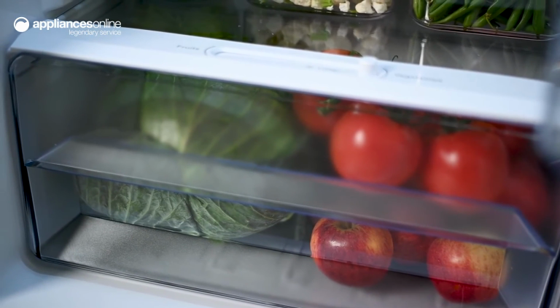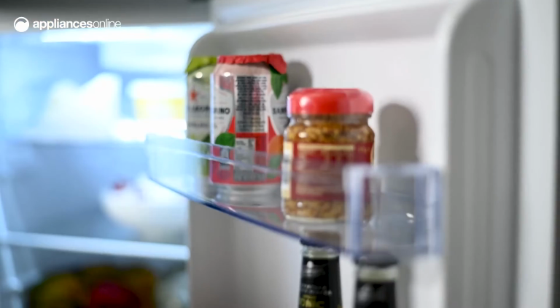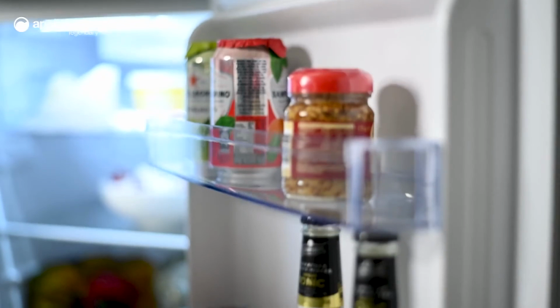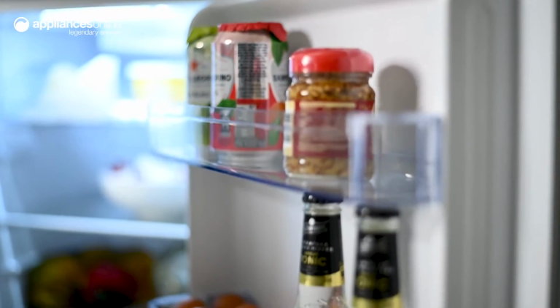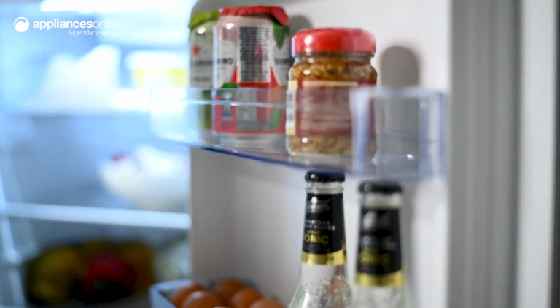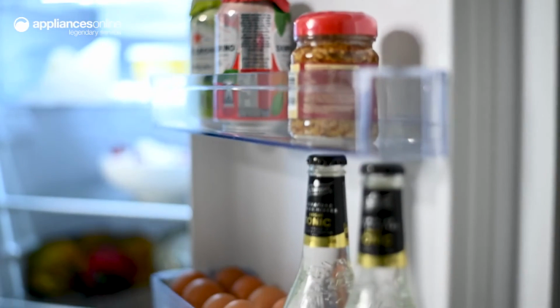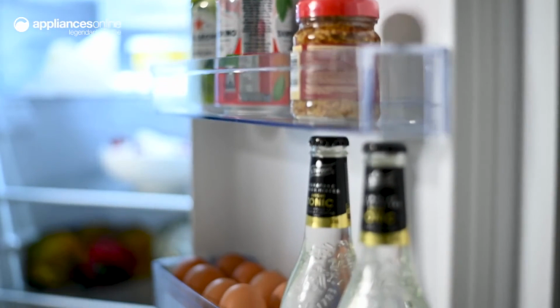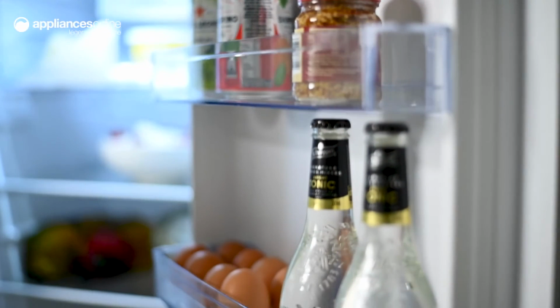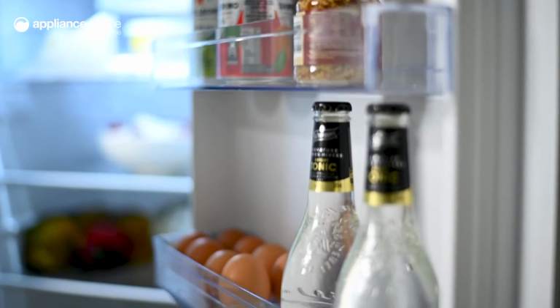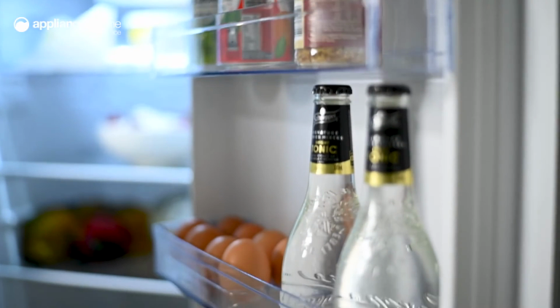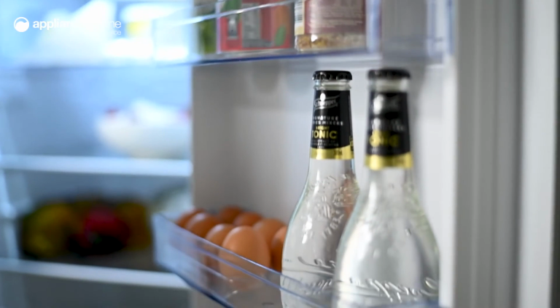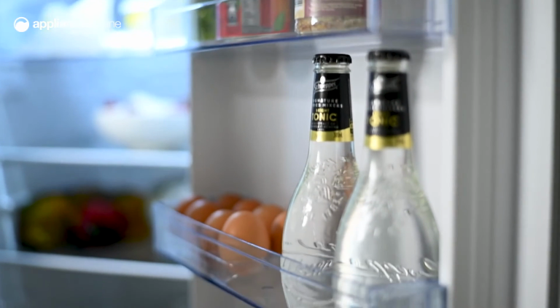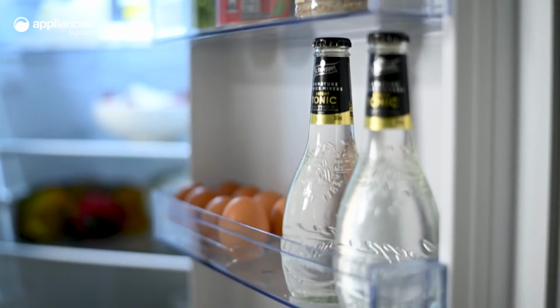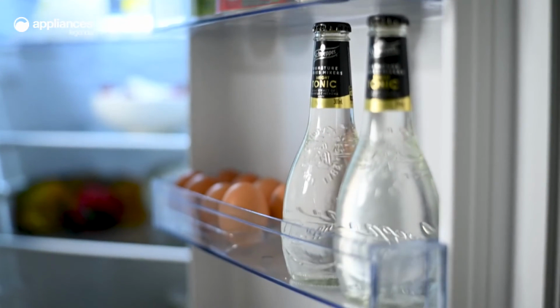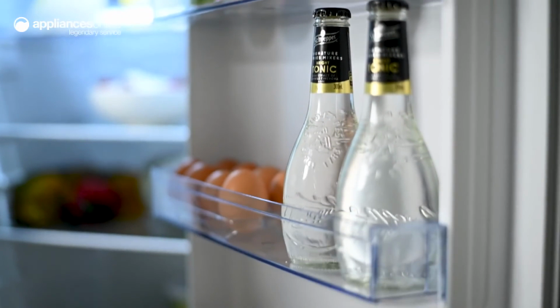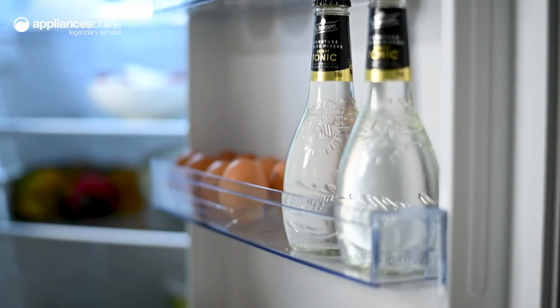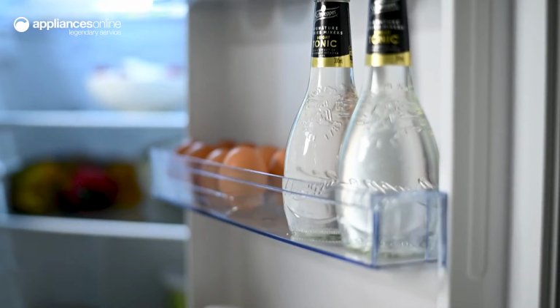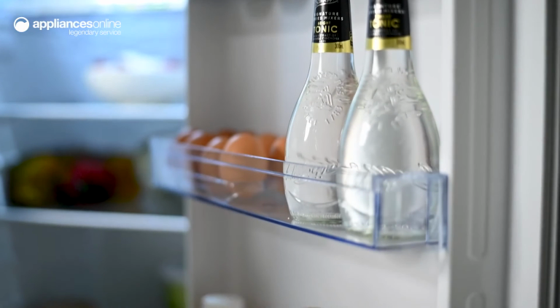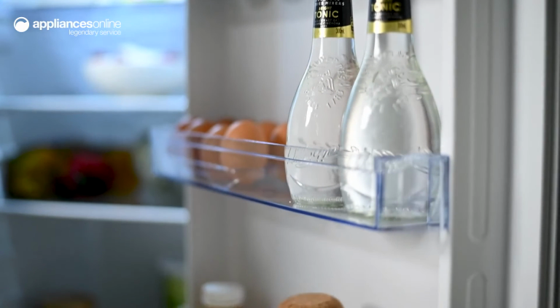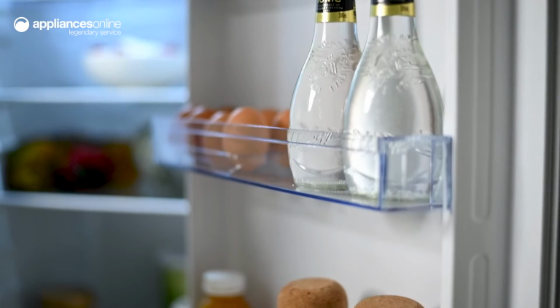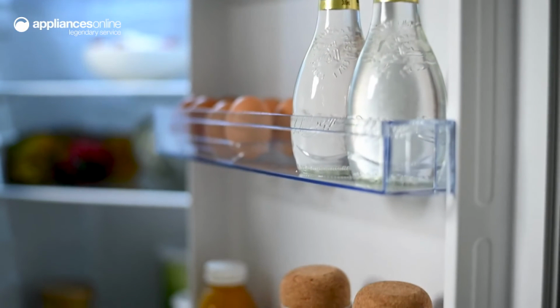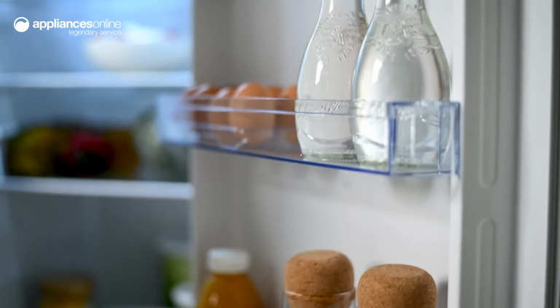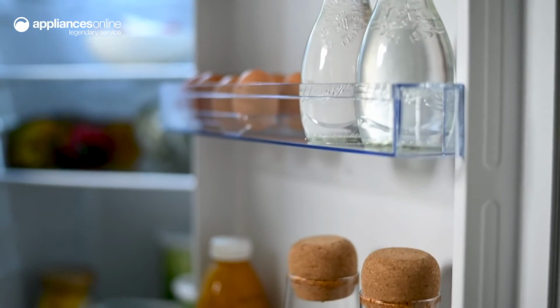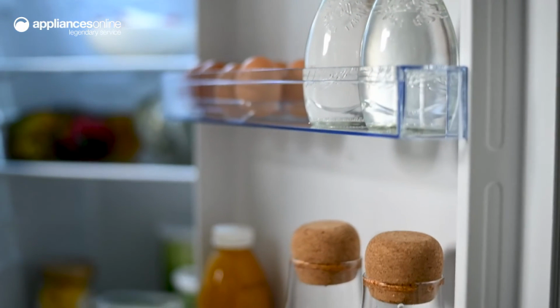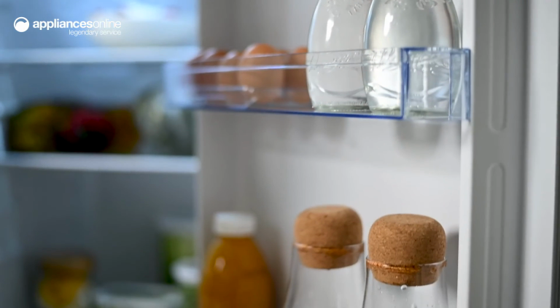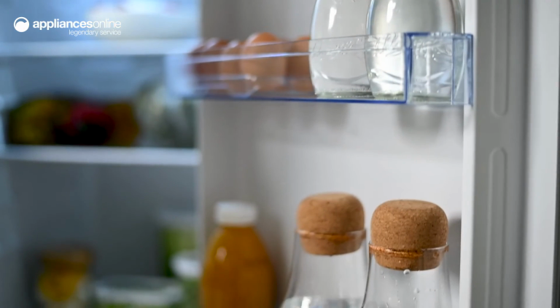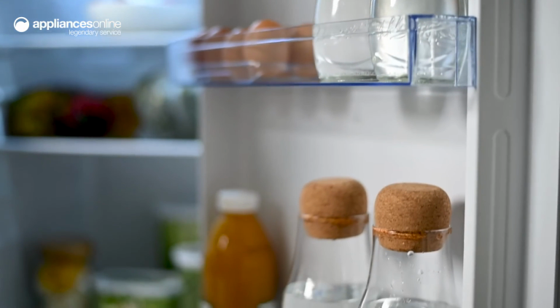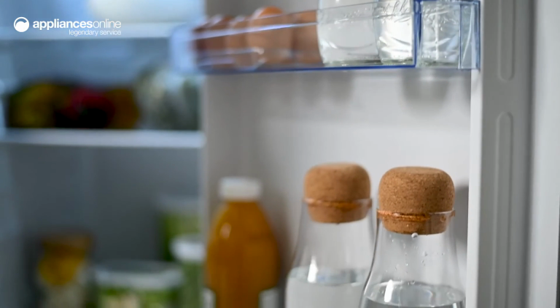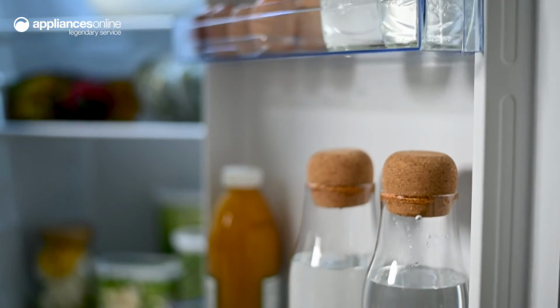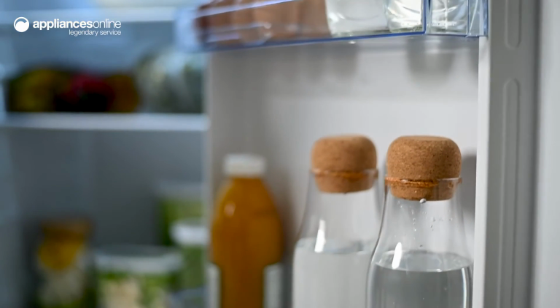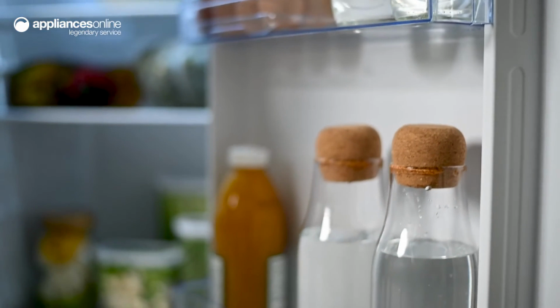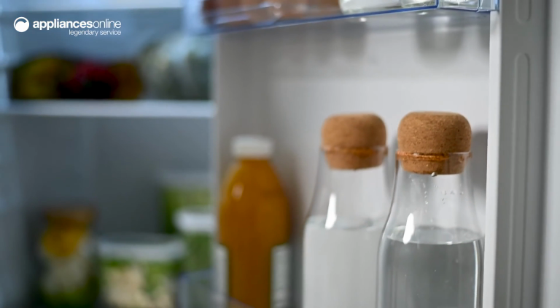On the door, there are four full-width bins where you can keep your beverage cans, condiment bottles, or your eggs on the included tray.